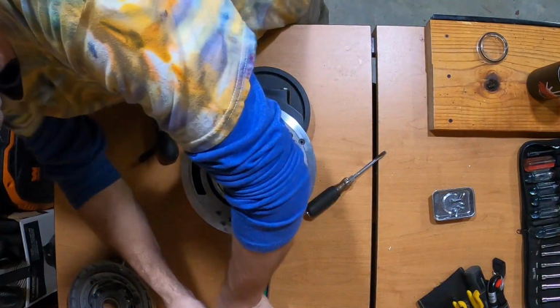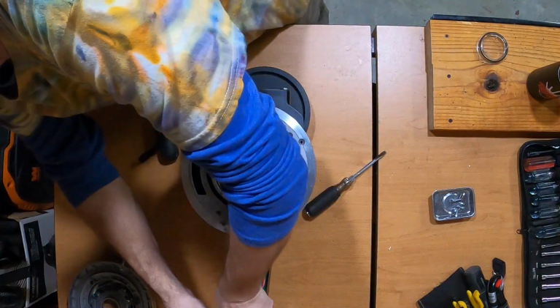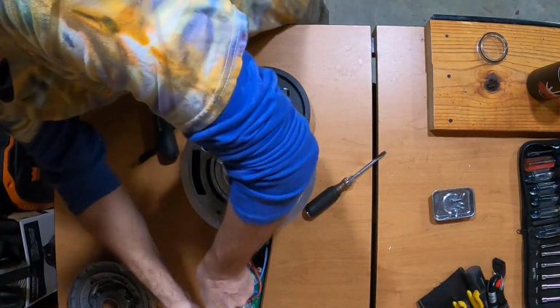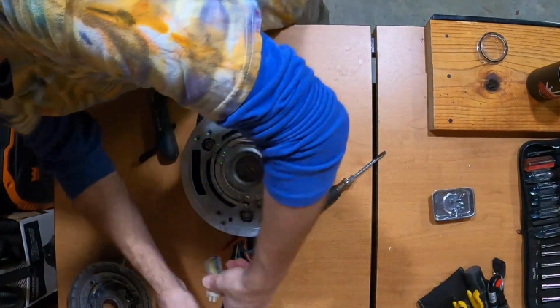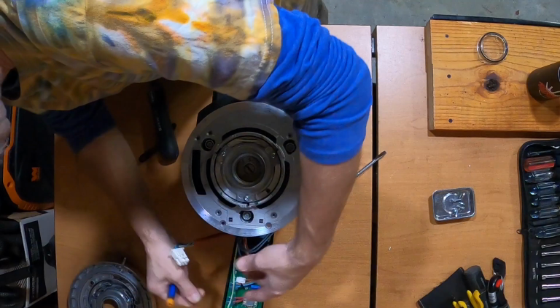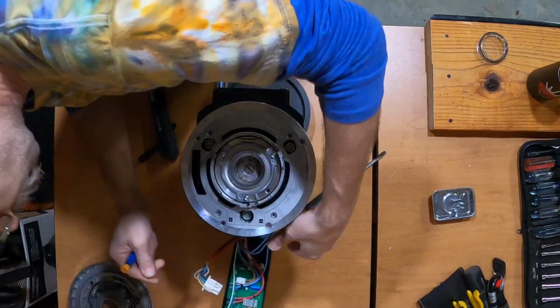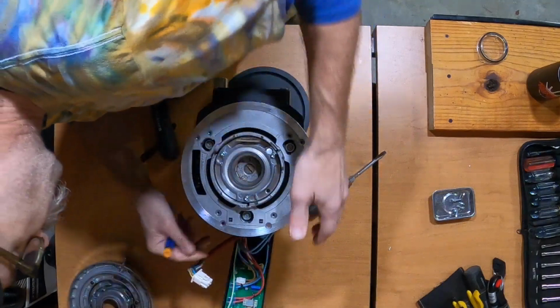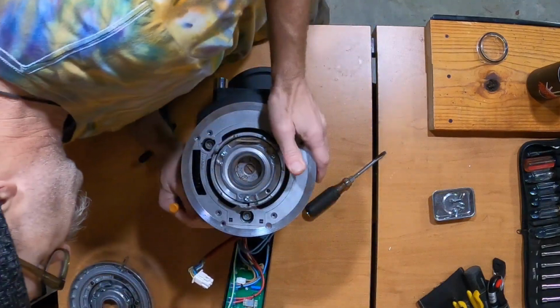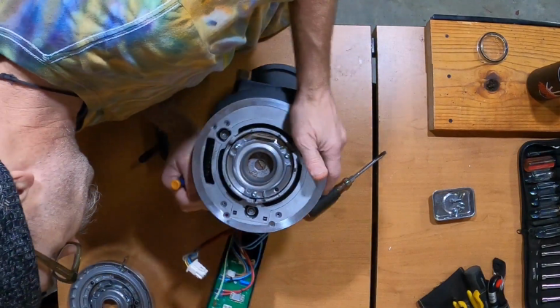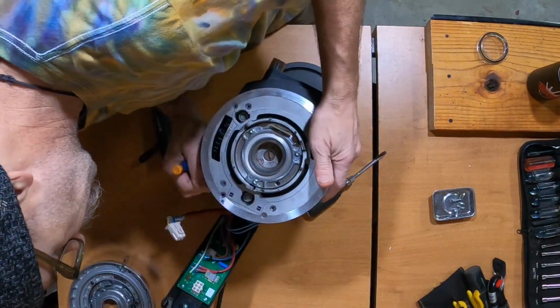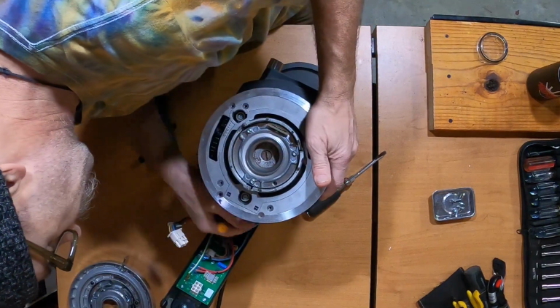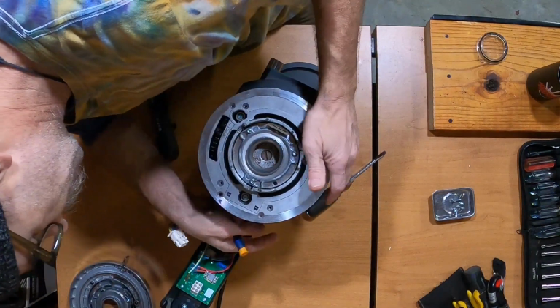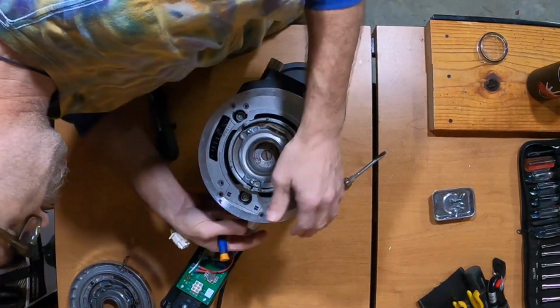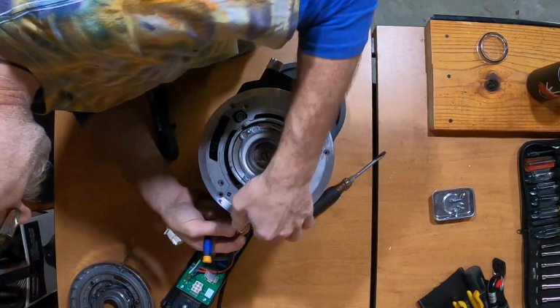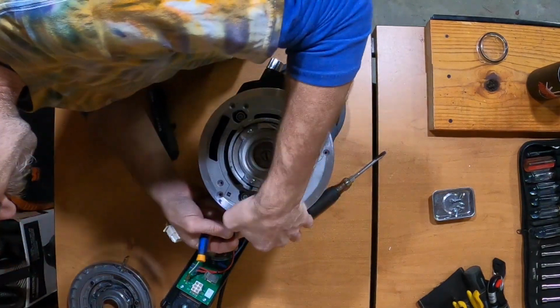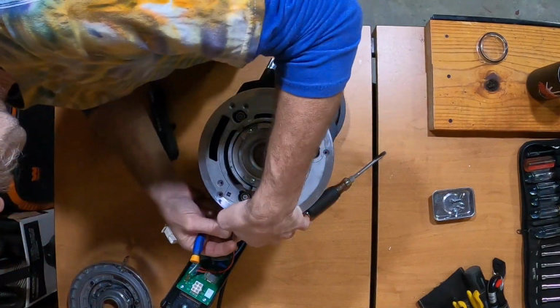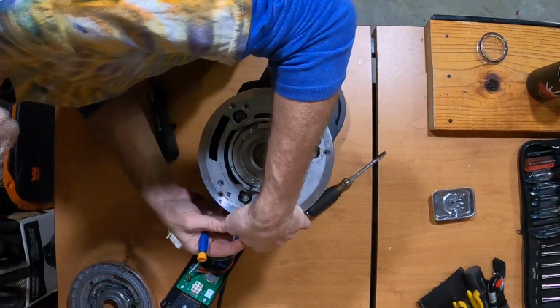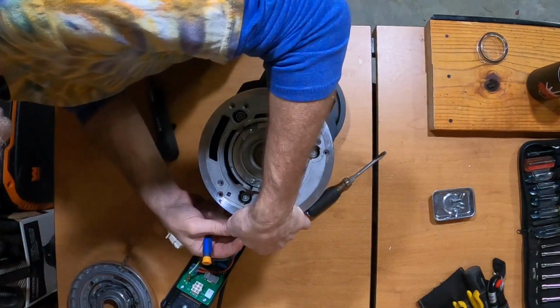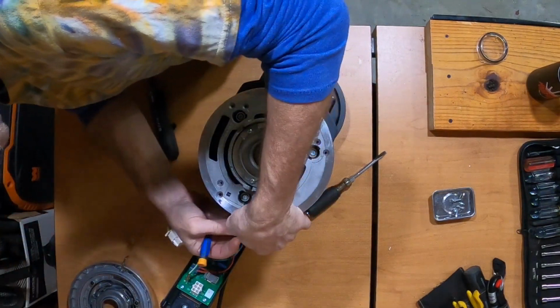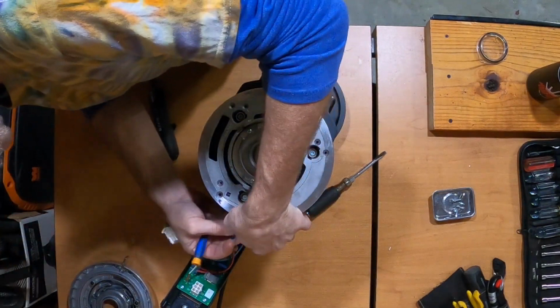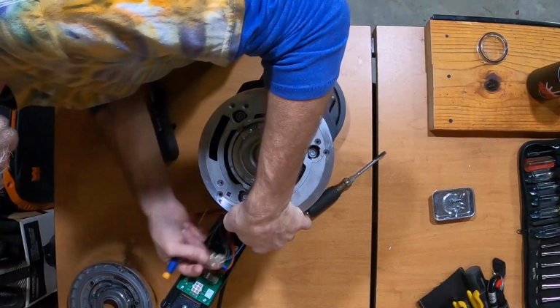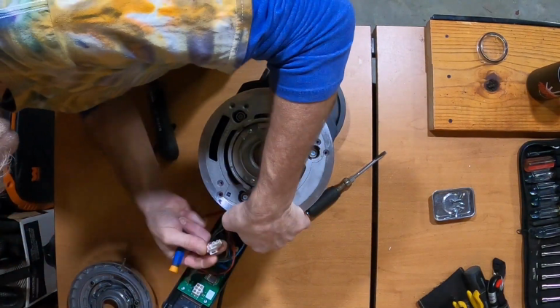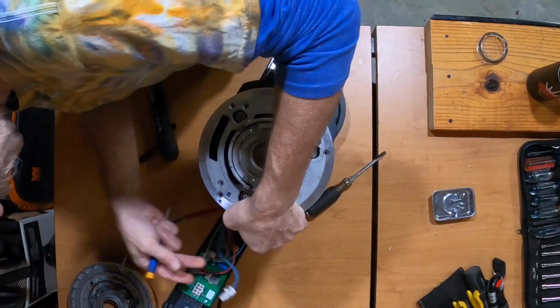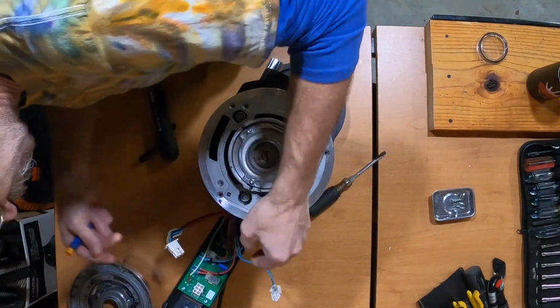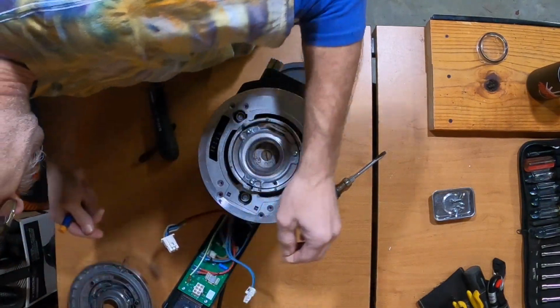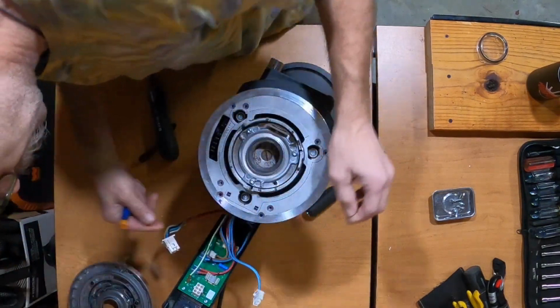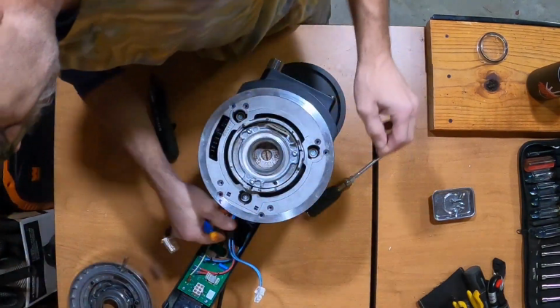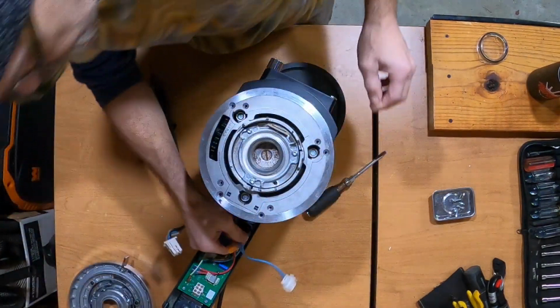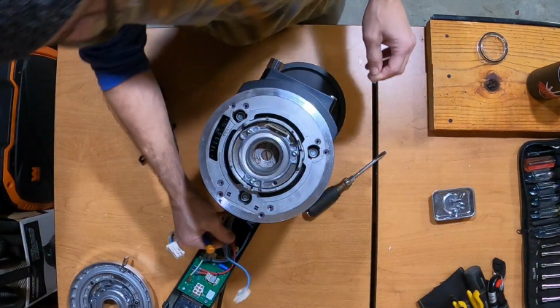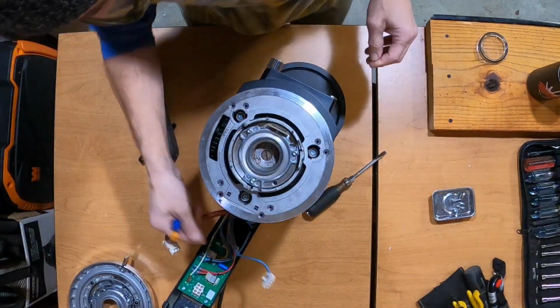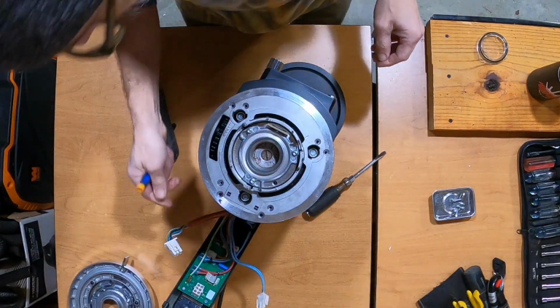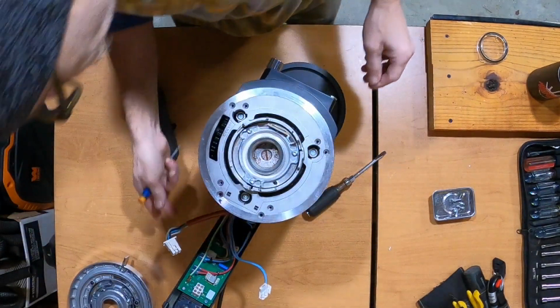Unplug the power board, then unplug the hopper safety.